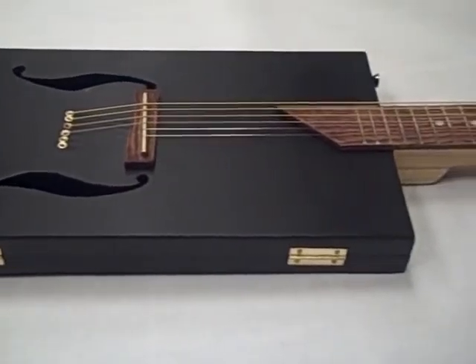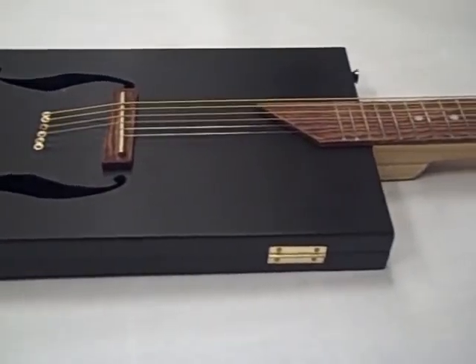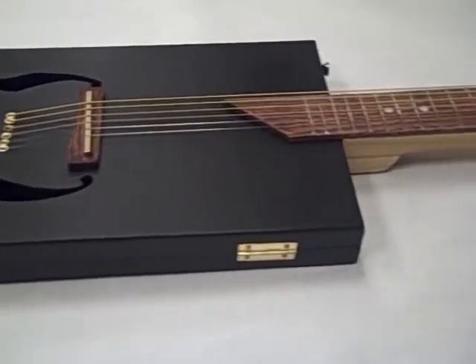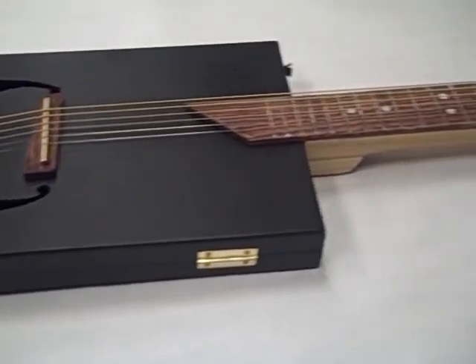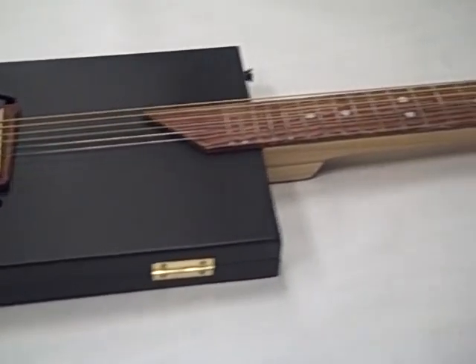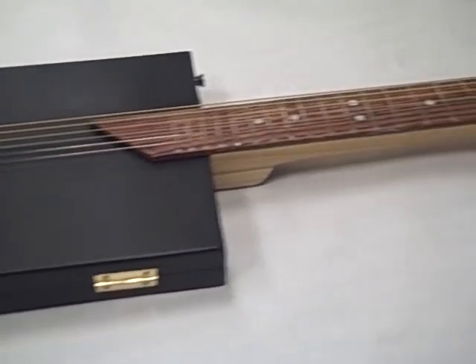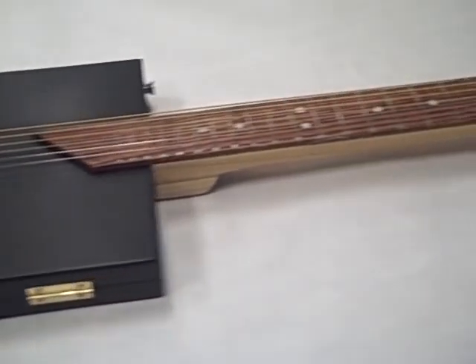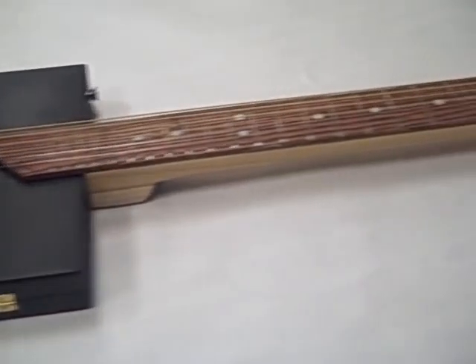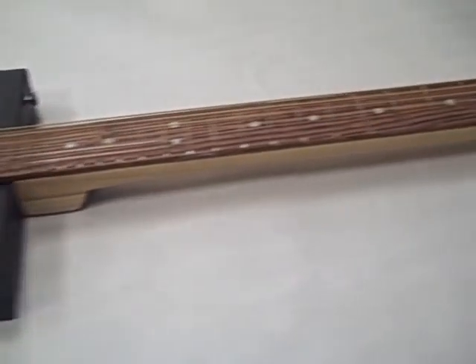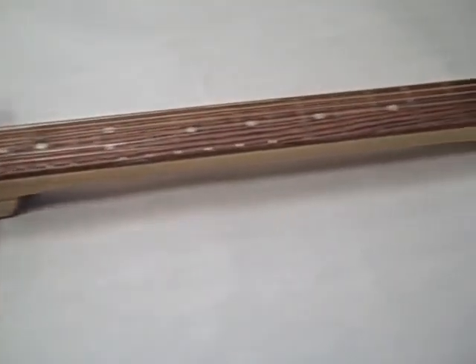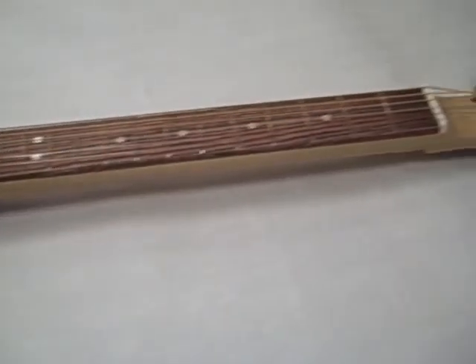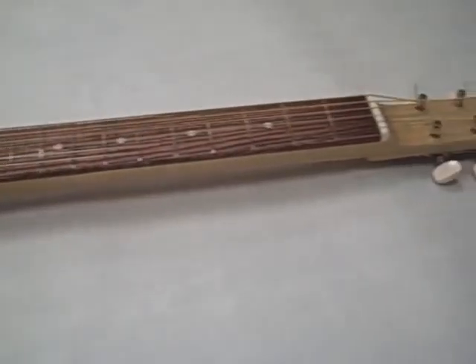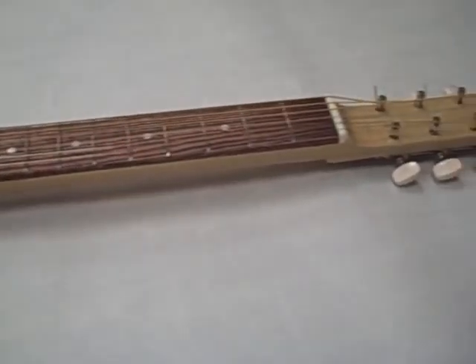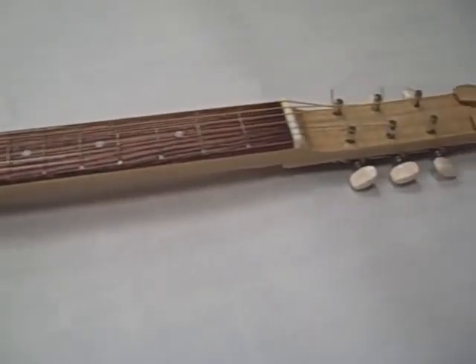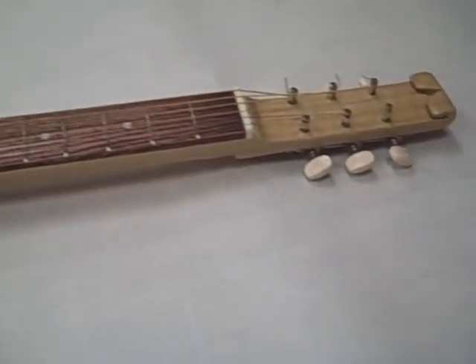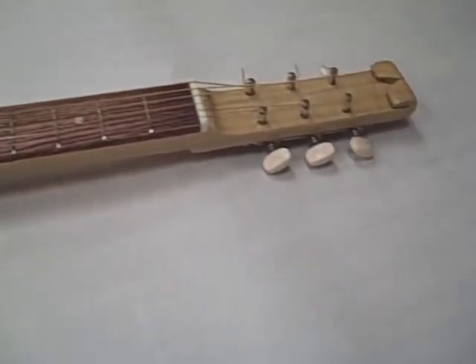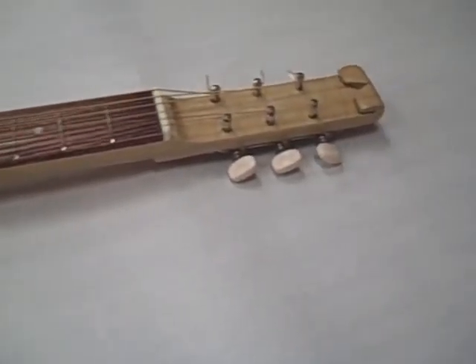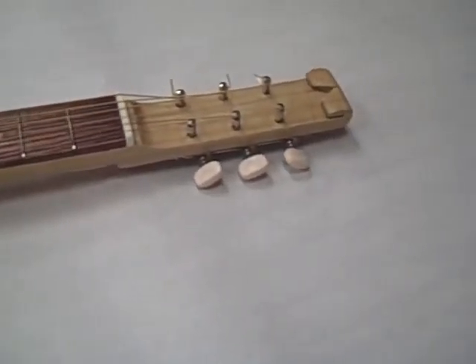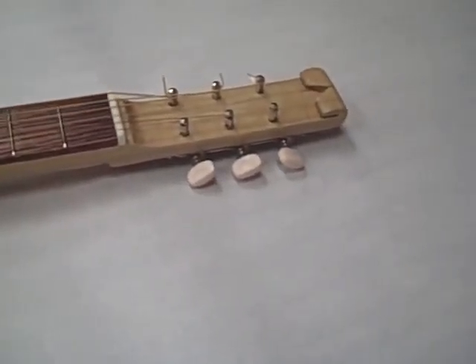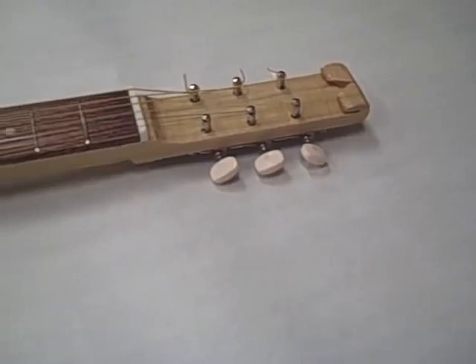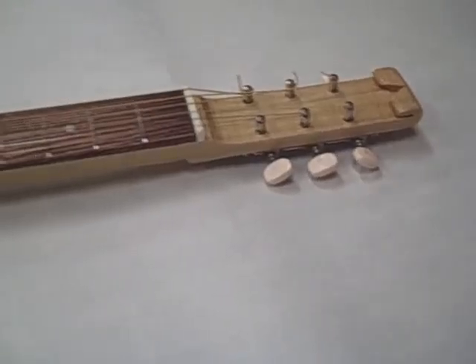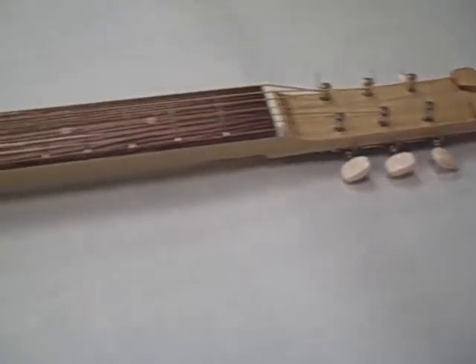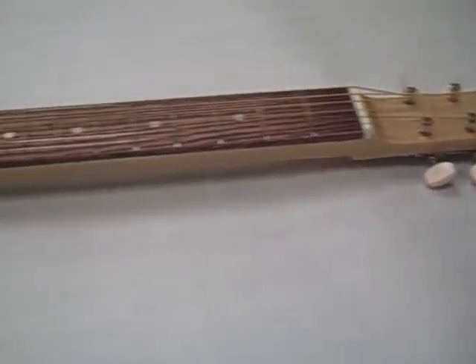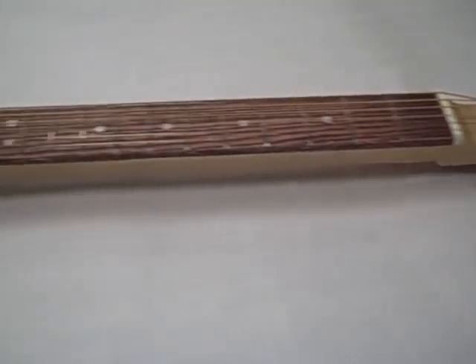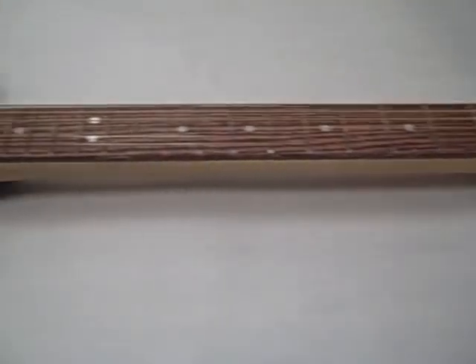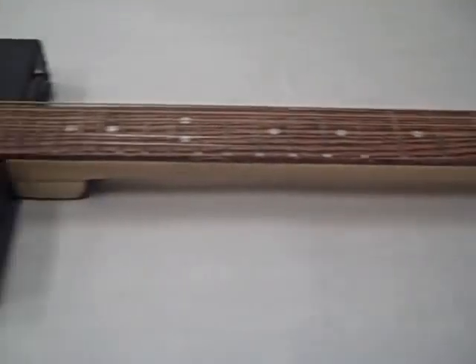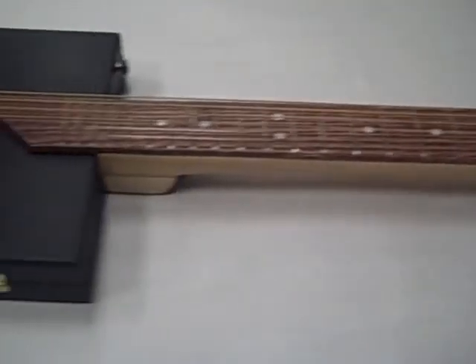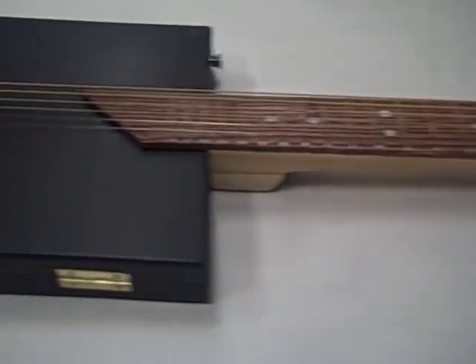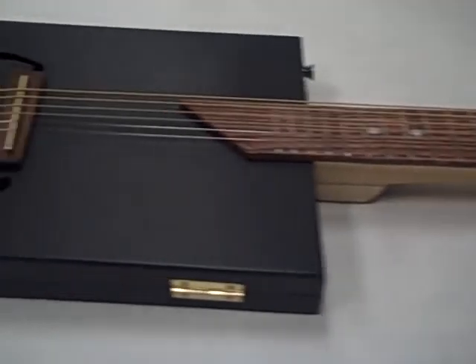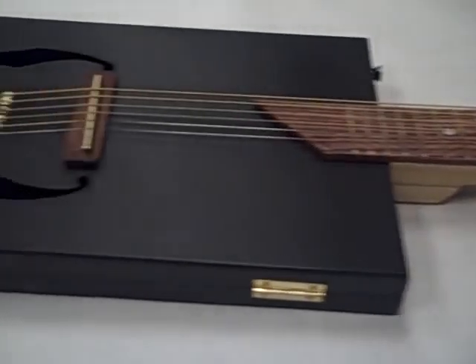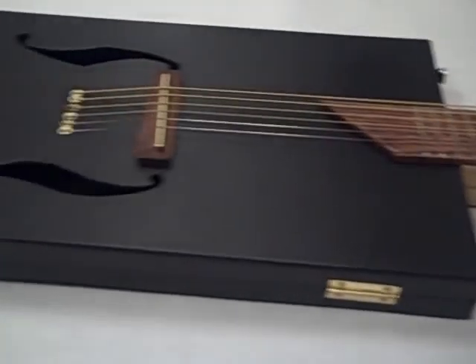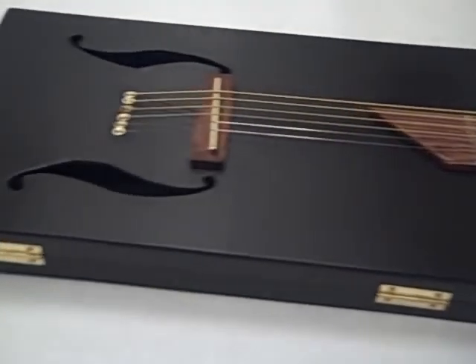Well, with a little bit of elbow grease, I've managed to finish my first six-string cigar box guitar.